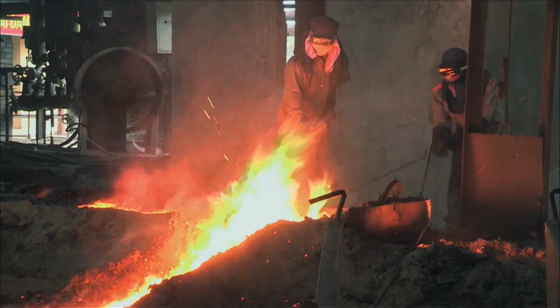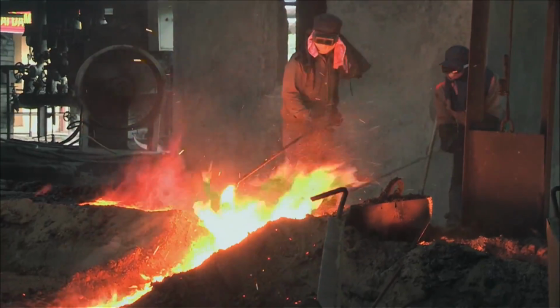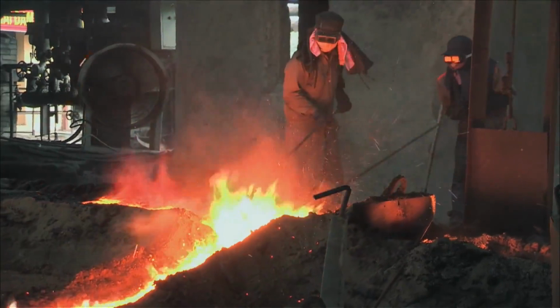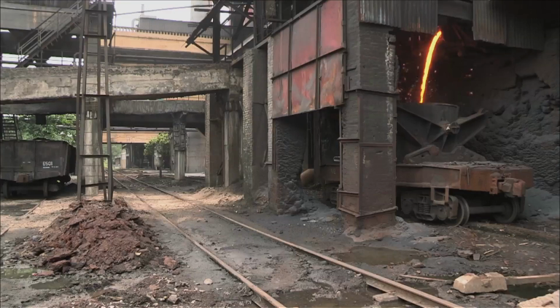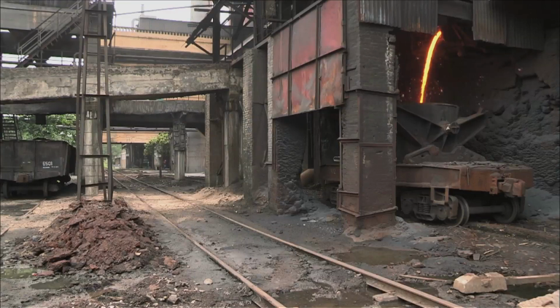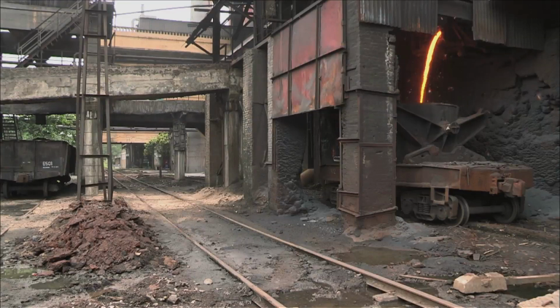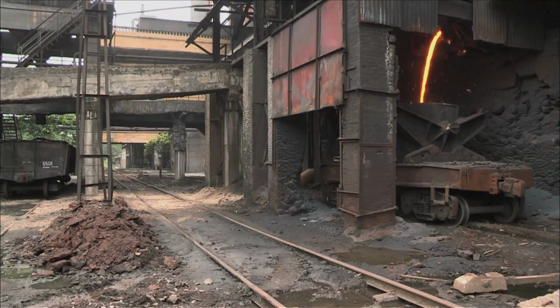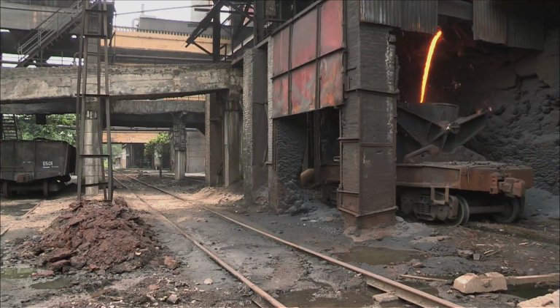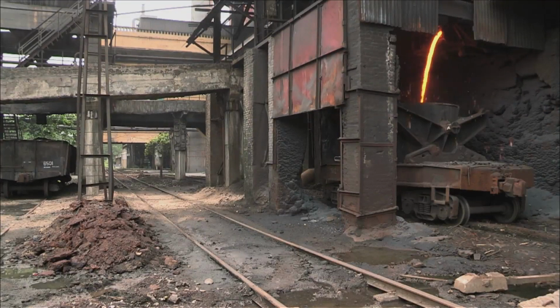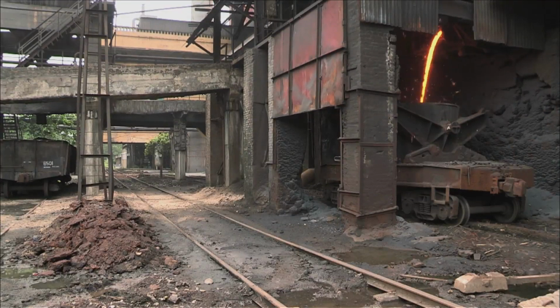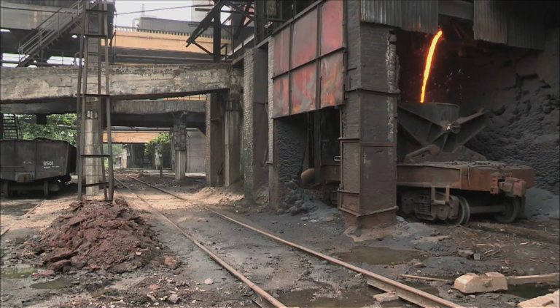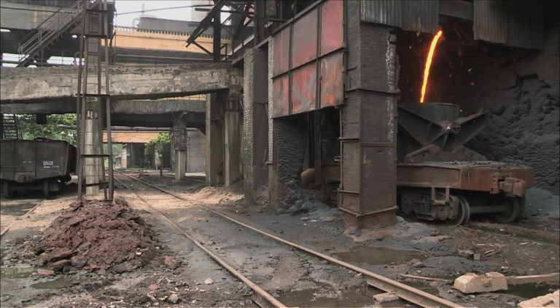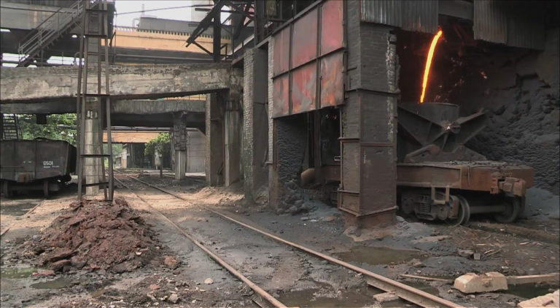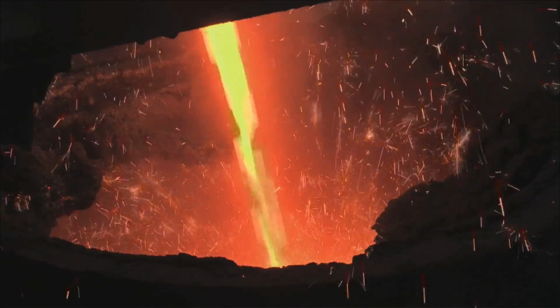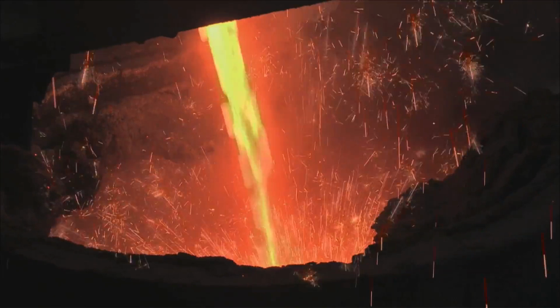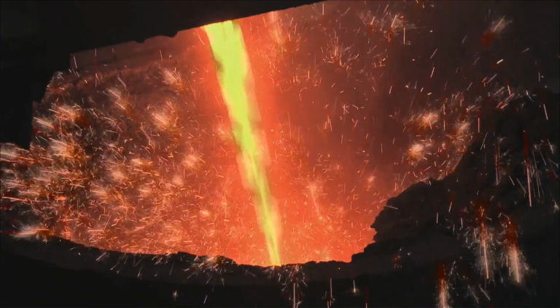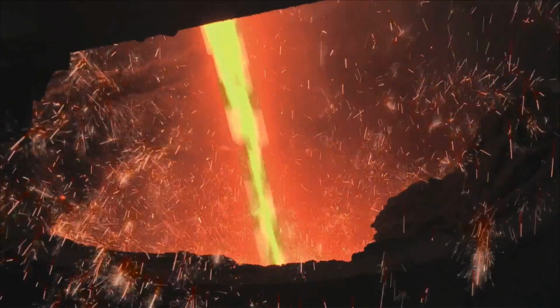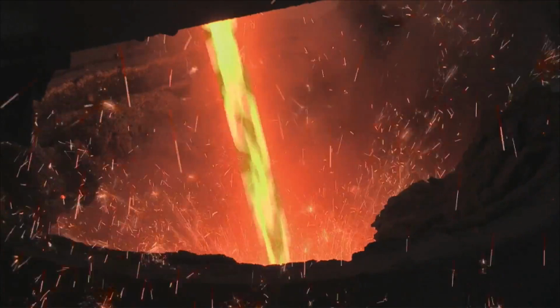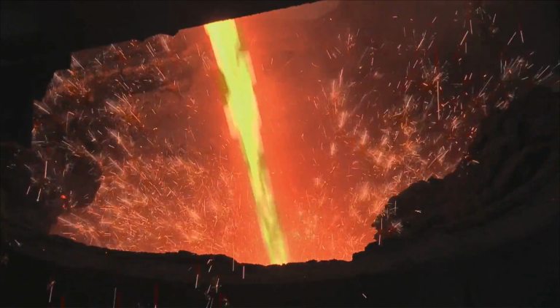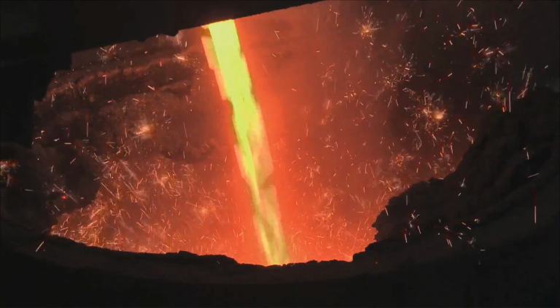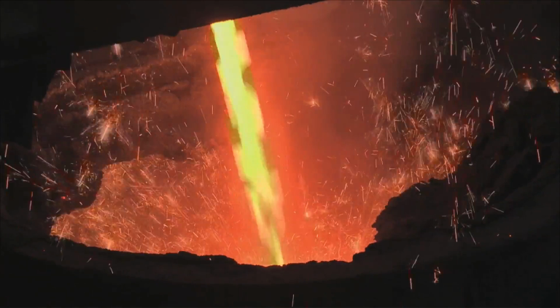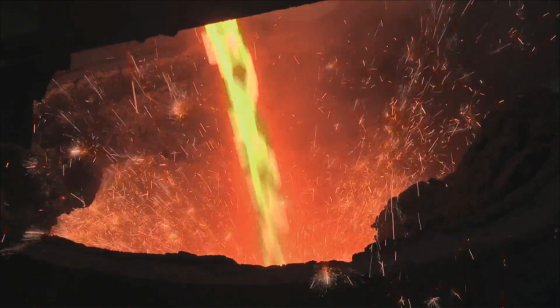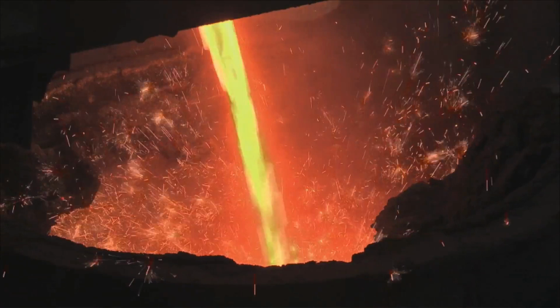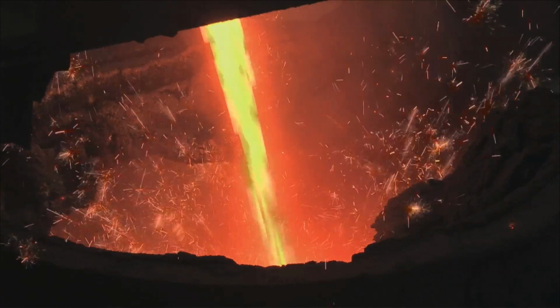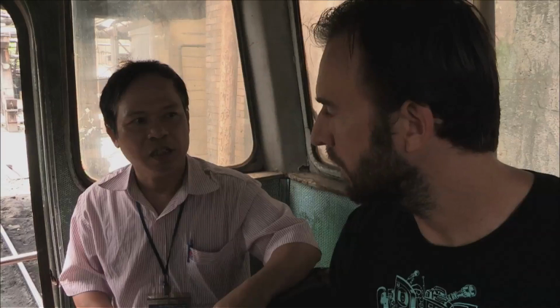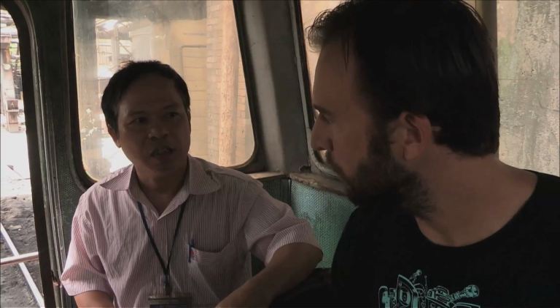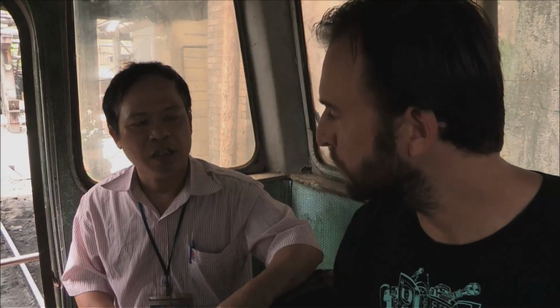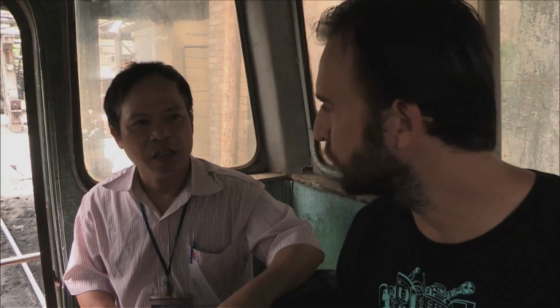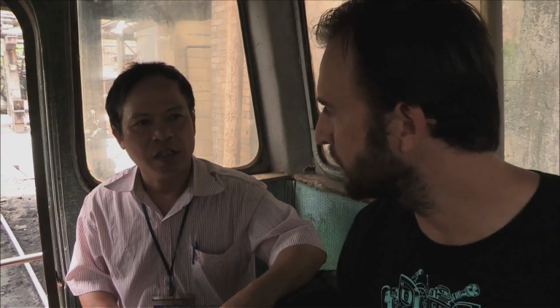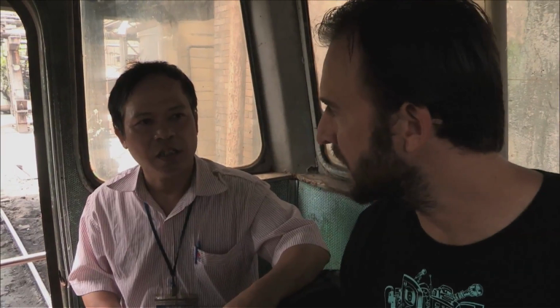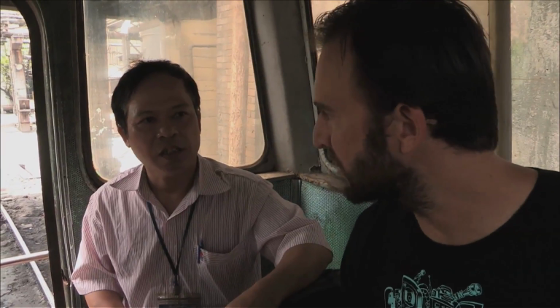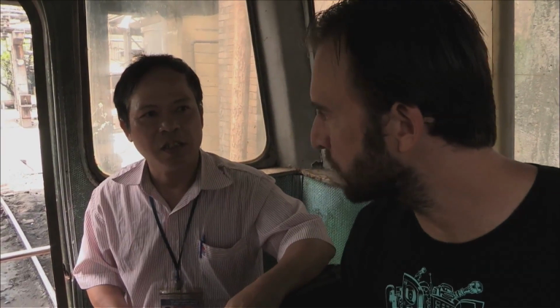The liquid iron is channeled so it flows directly into the smelting pots on the train. What do we do with this liquid iron?